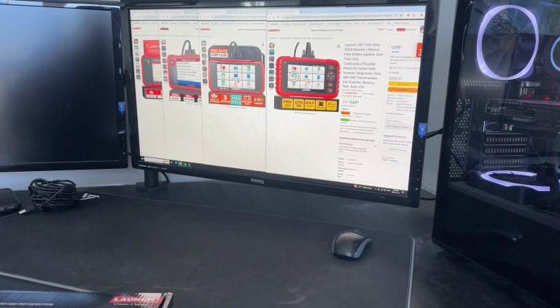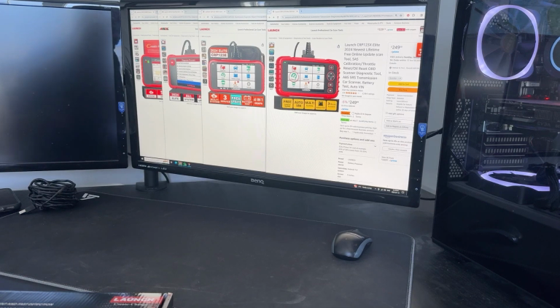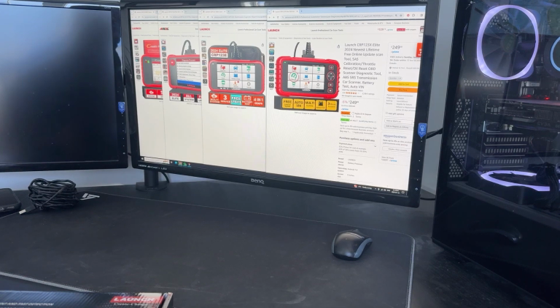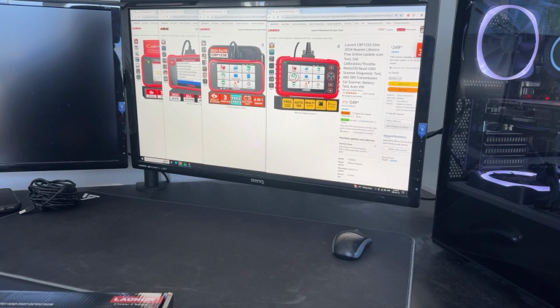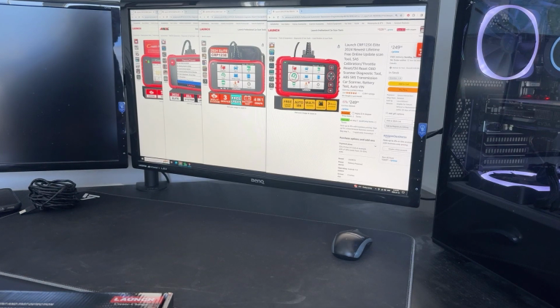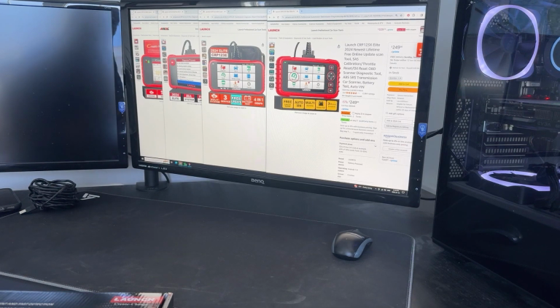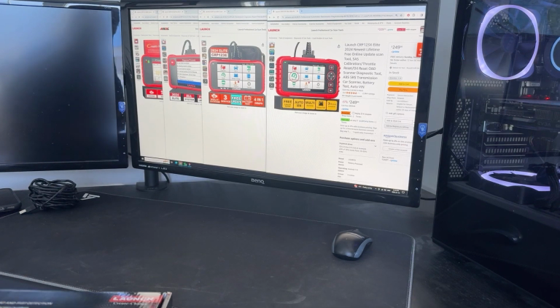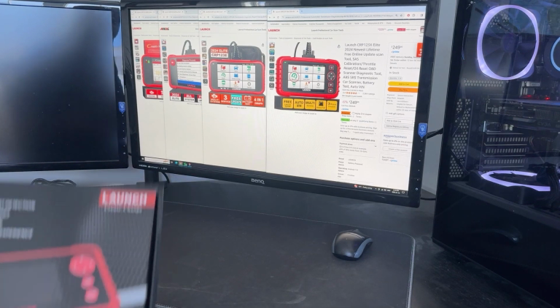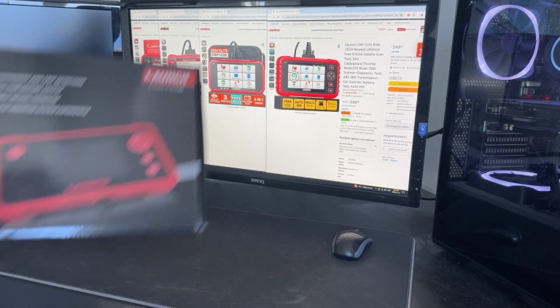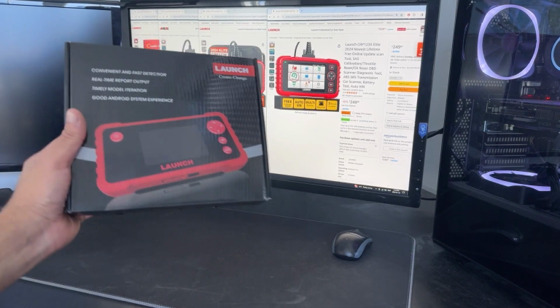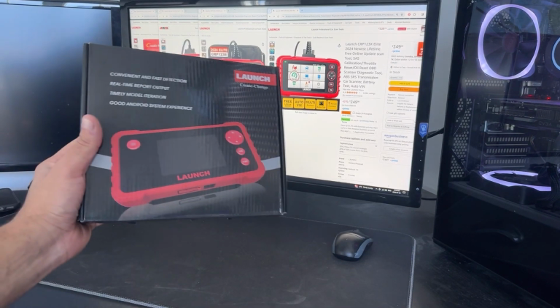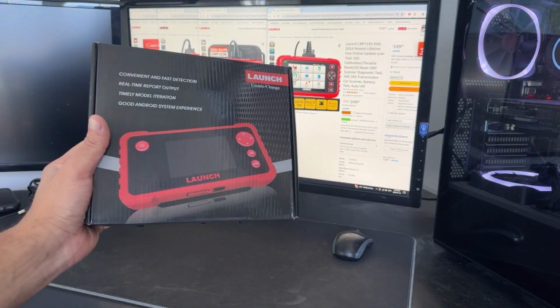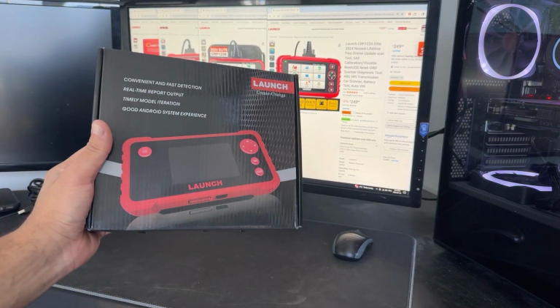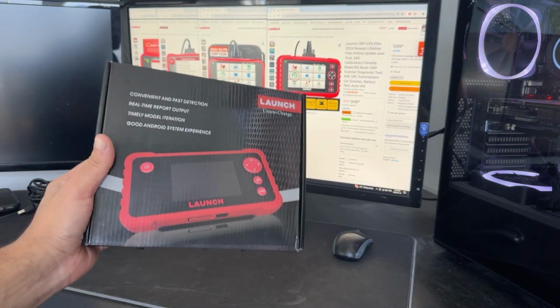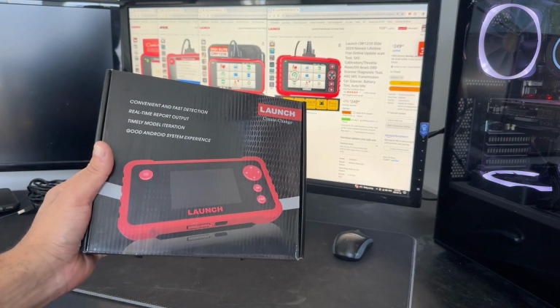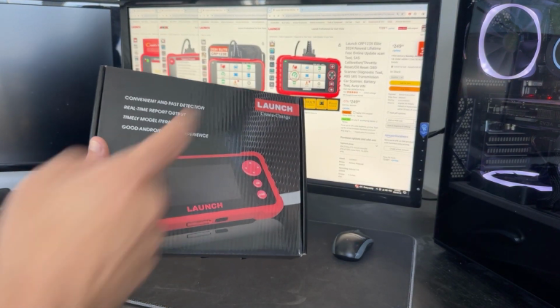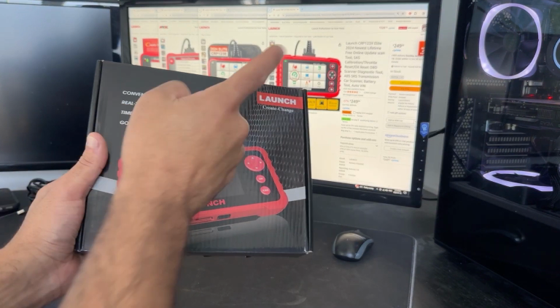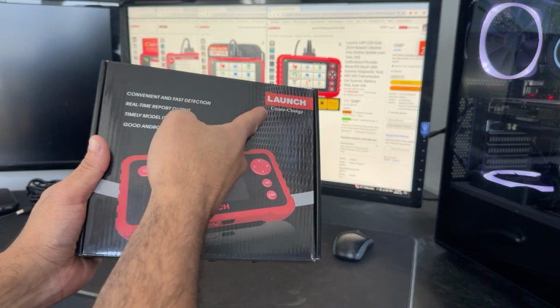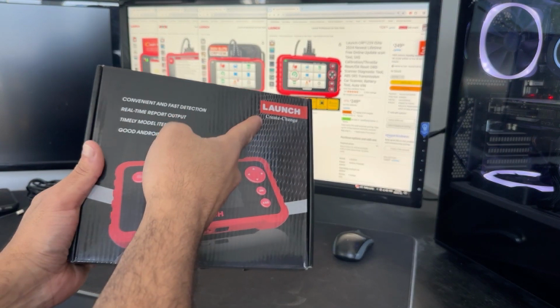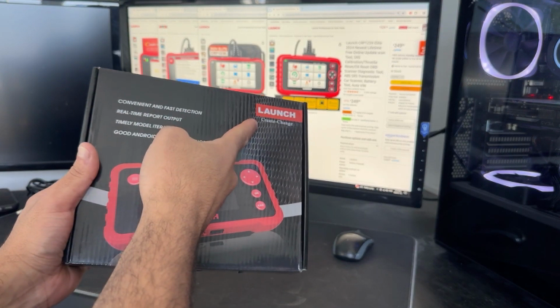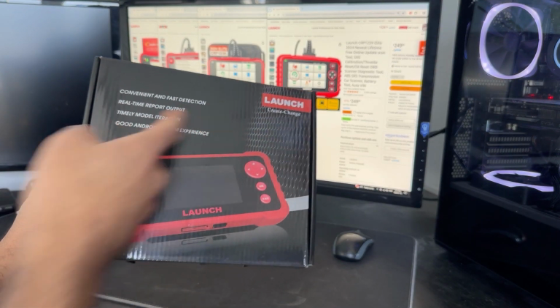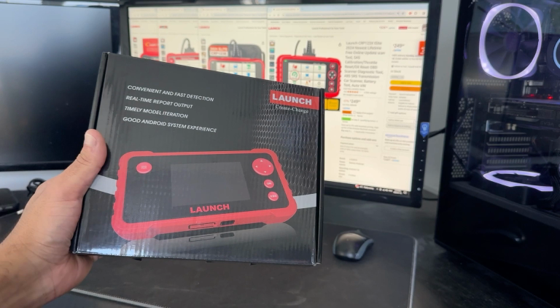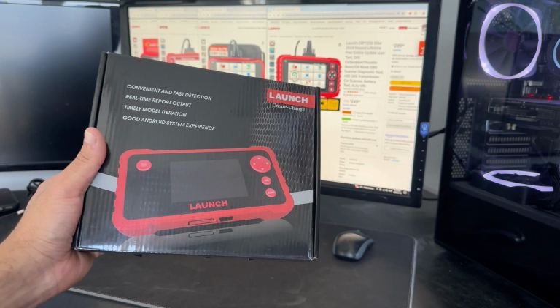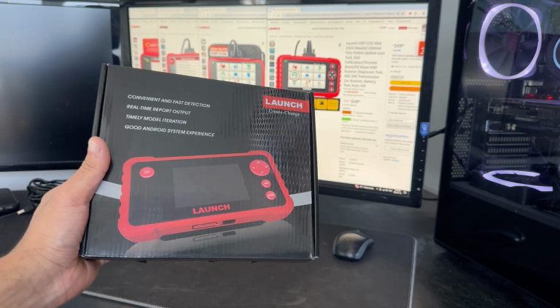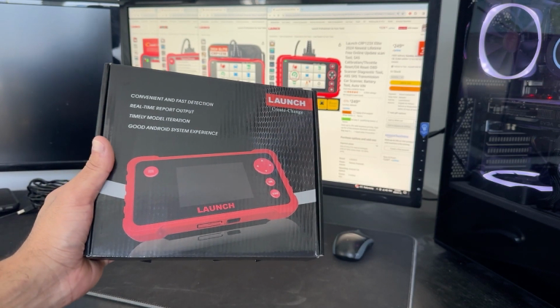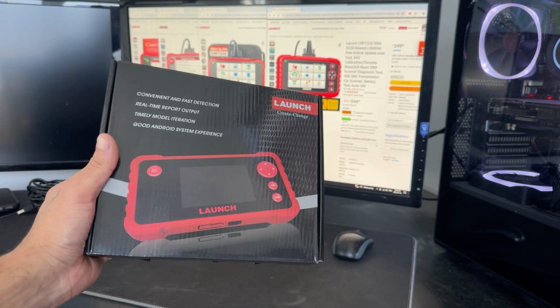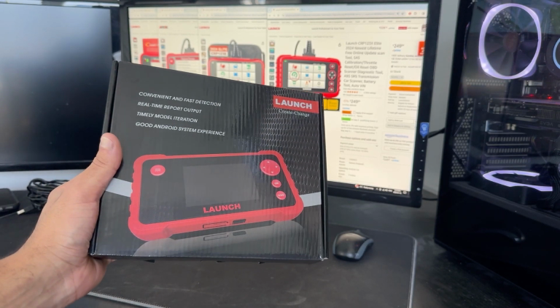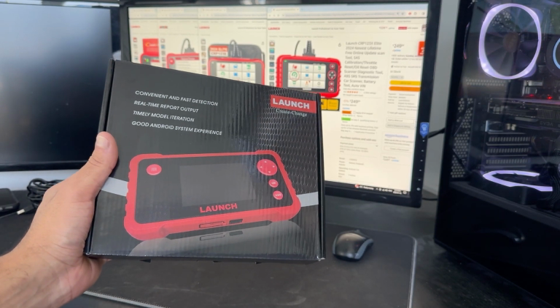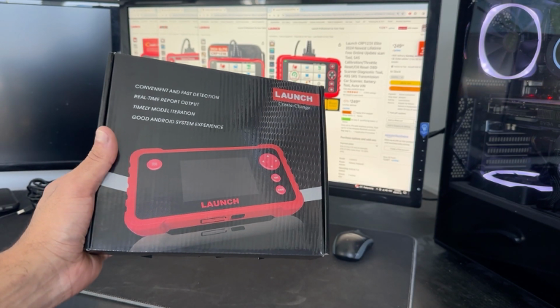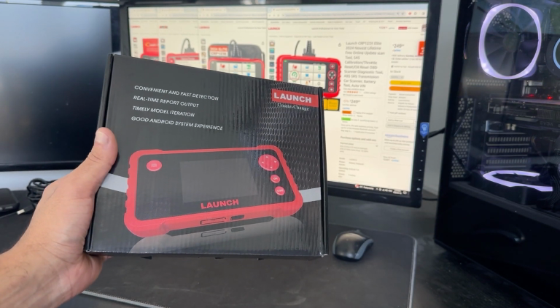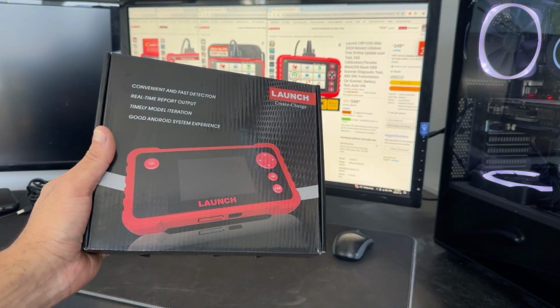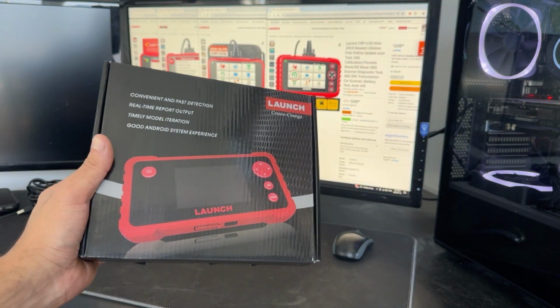Welcome to Bucket of Bolts, everybody, and today we're doing a product review on the Launch CRP123 OBD Diagnostic Scanner.